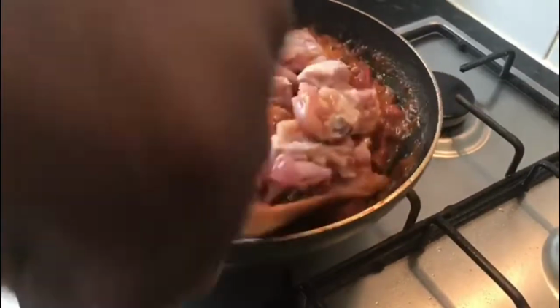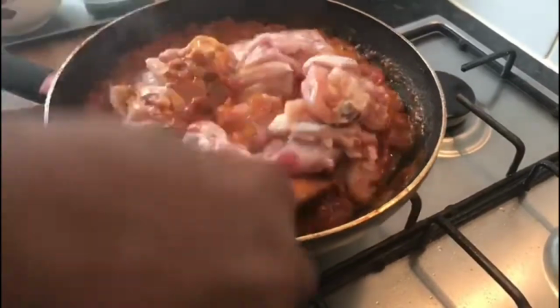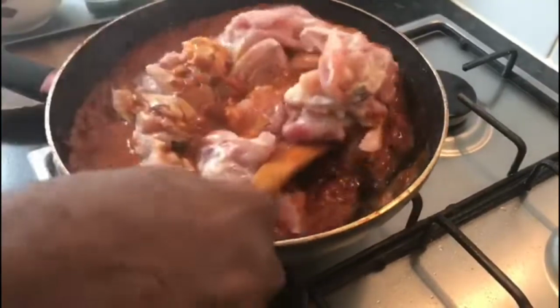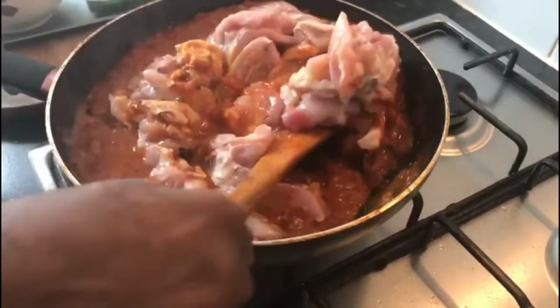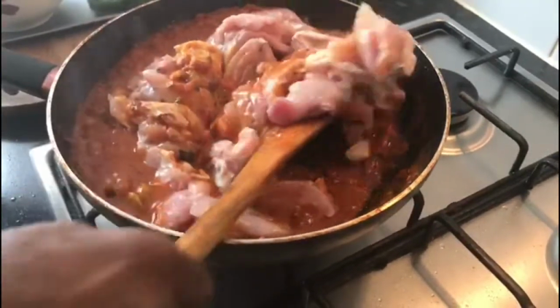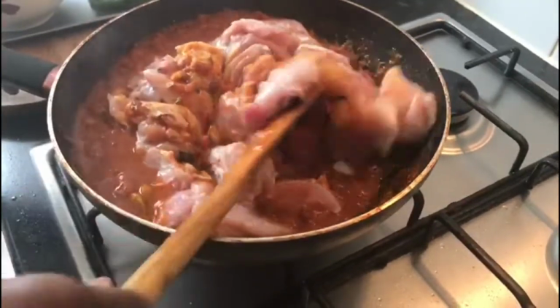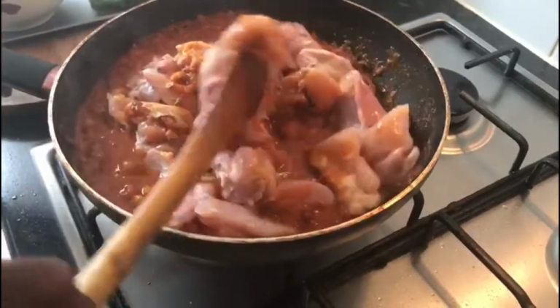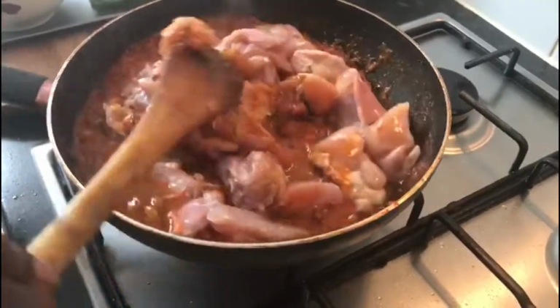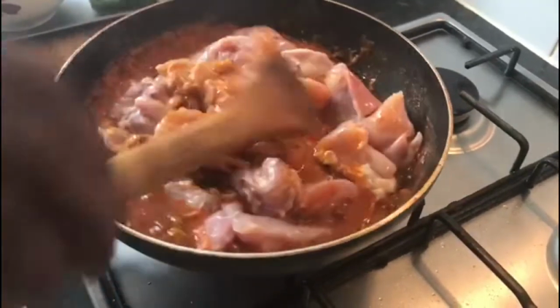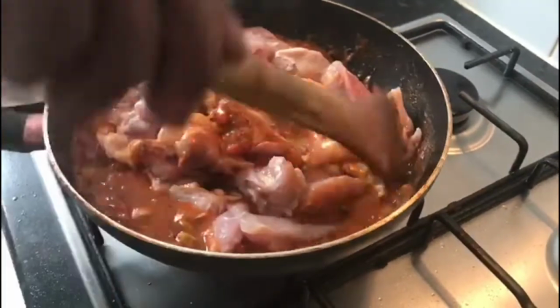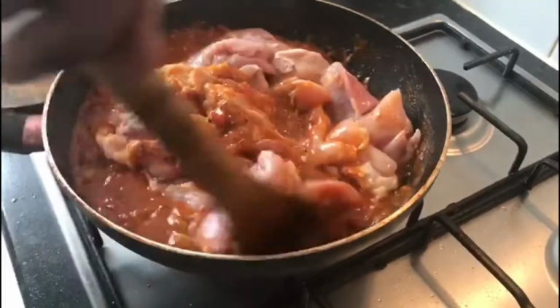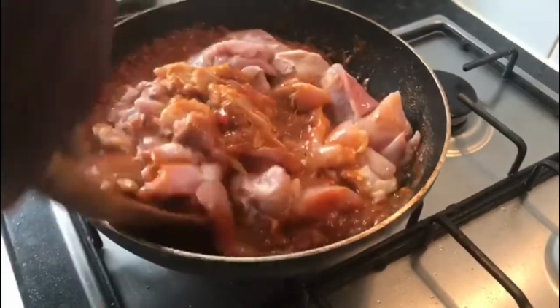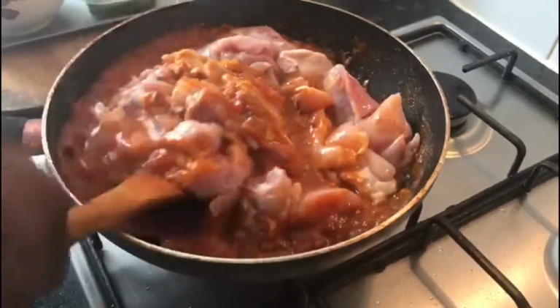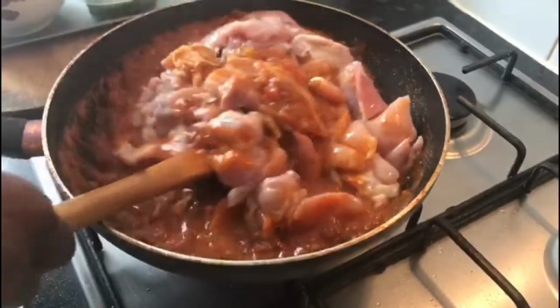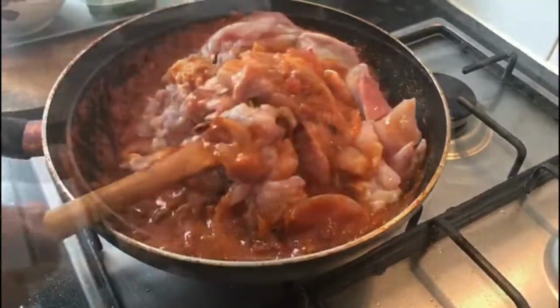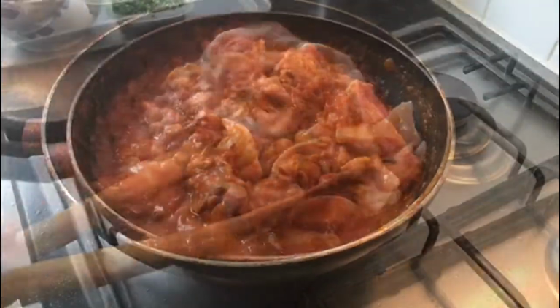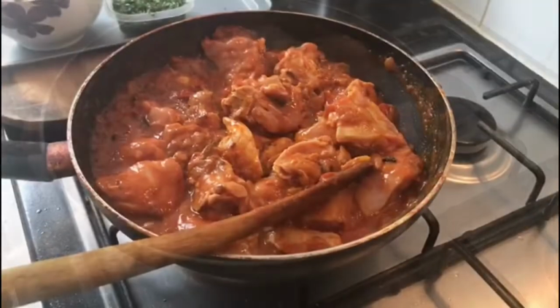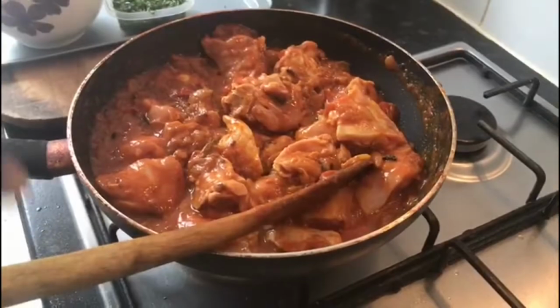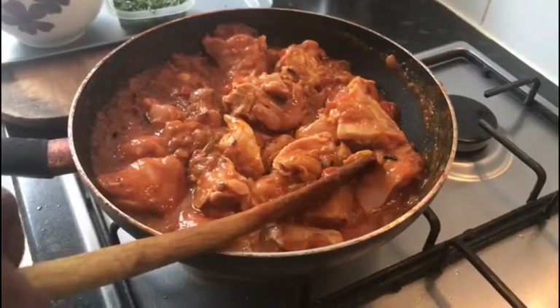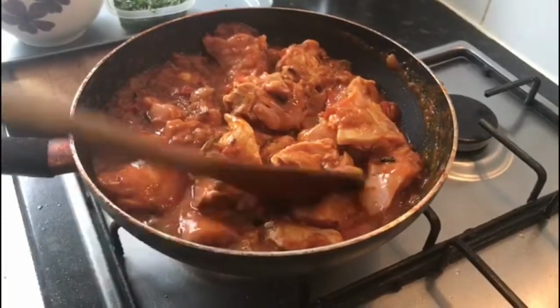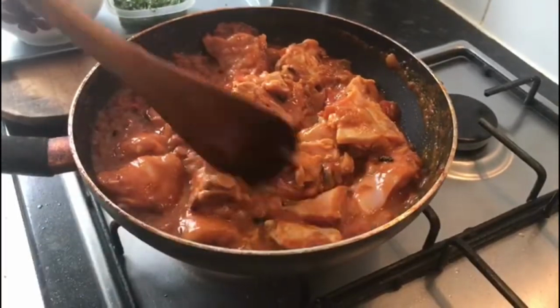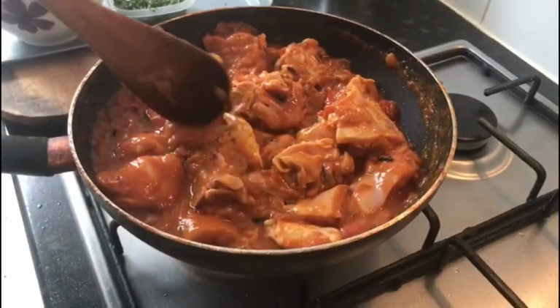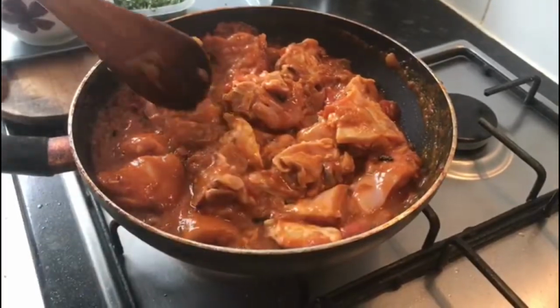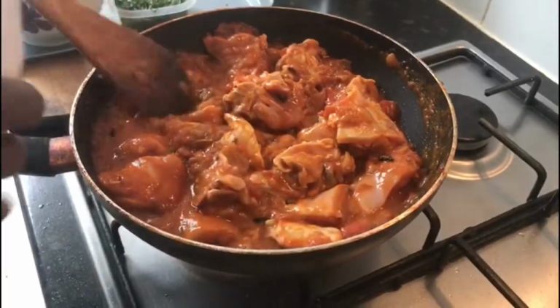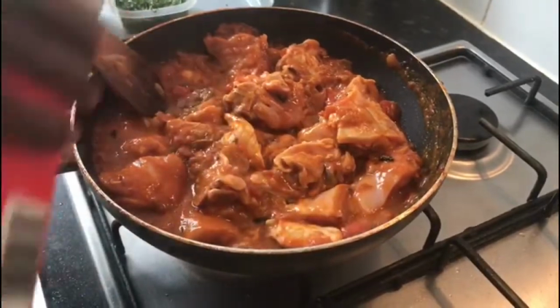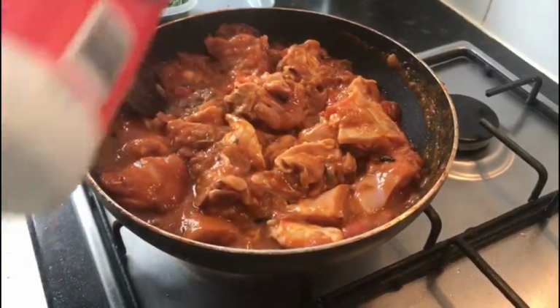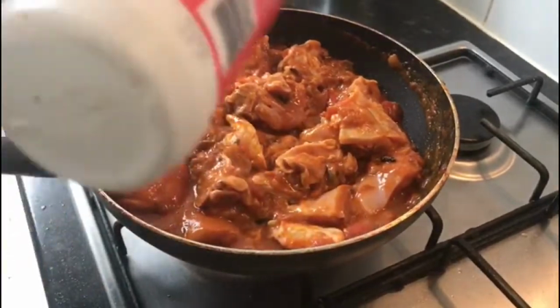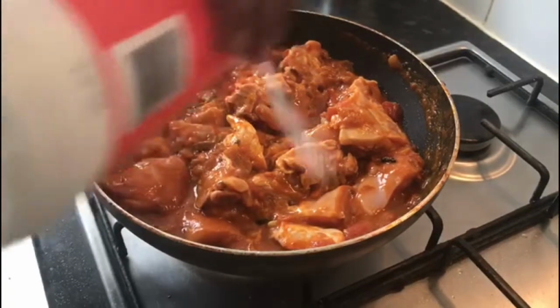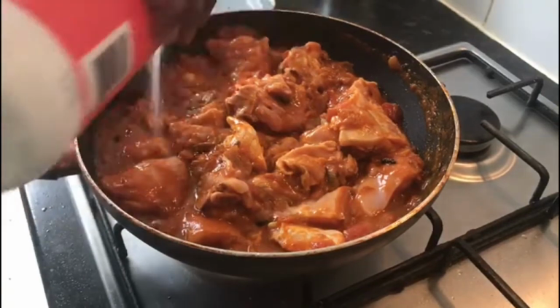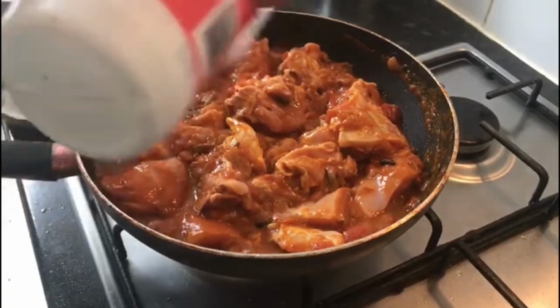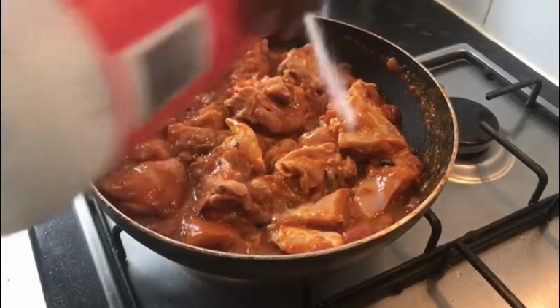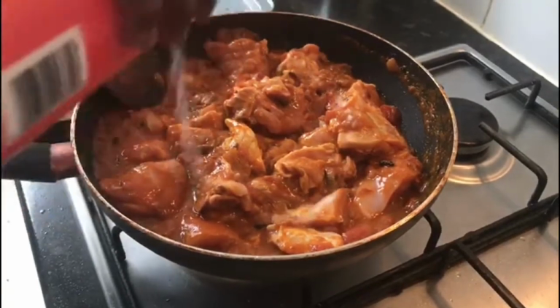Now I can add the chicken and mix it nicely. When you add the chicken, add the salt as well.